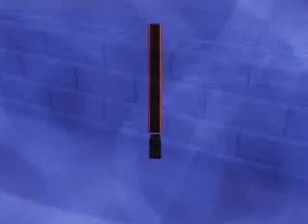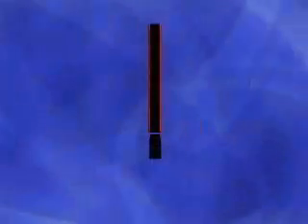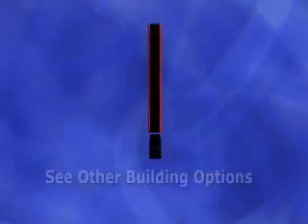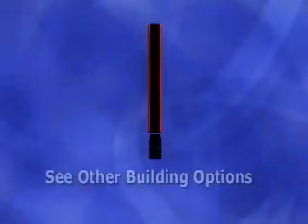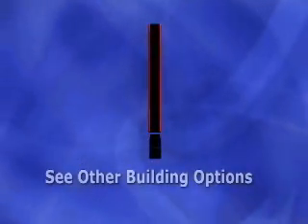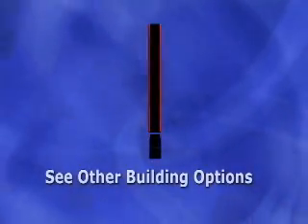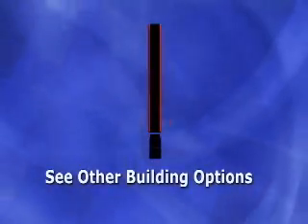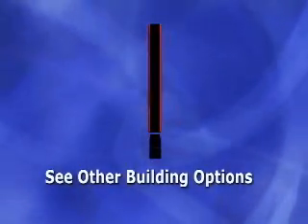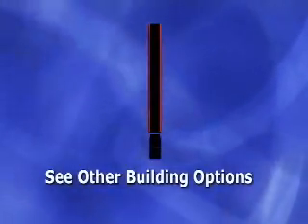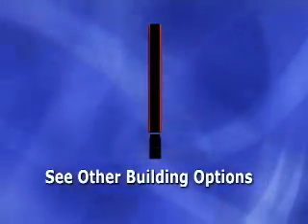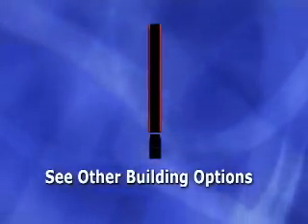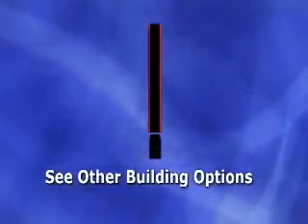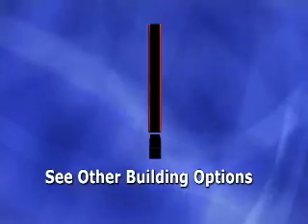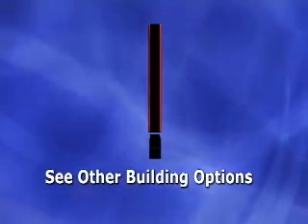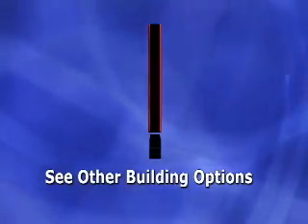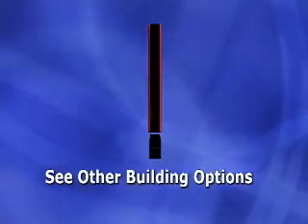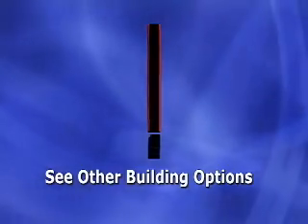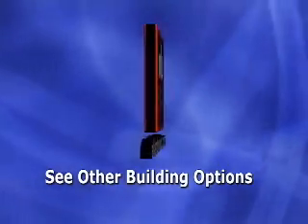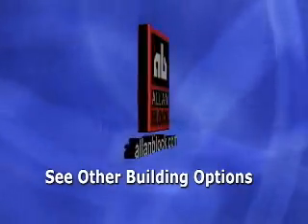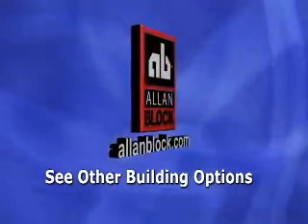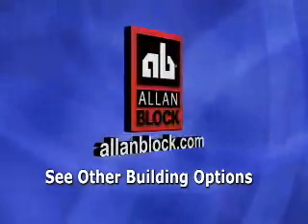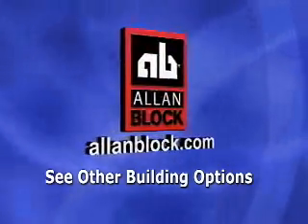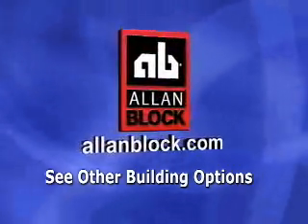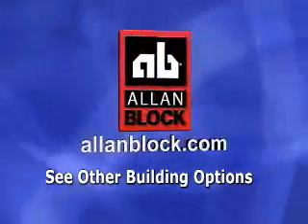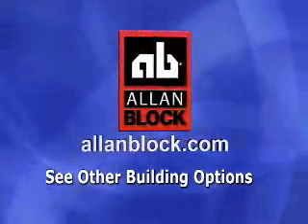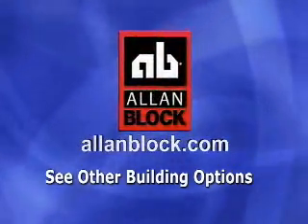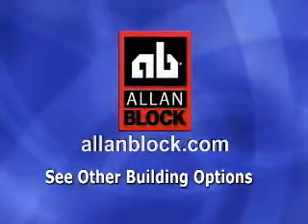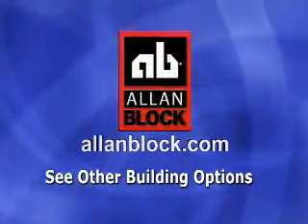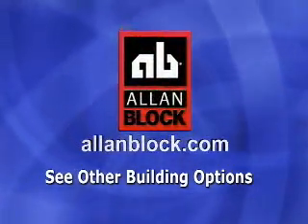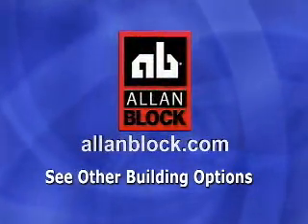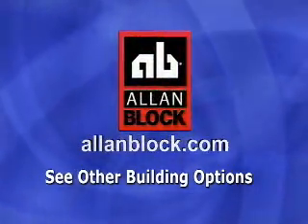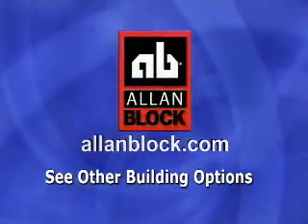To enhance your project, view the other building options or visit us at allenblock.com.